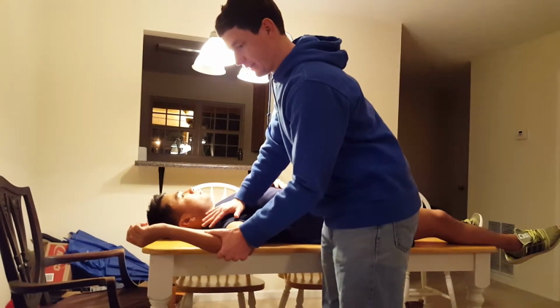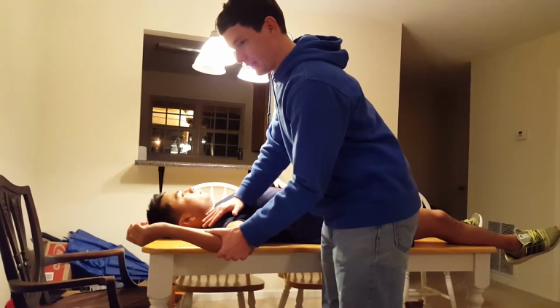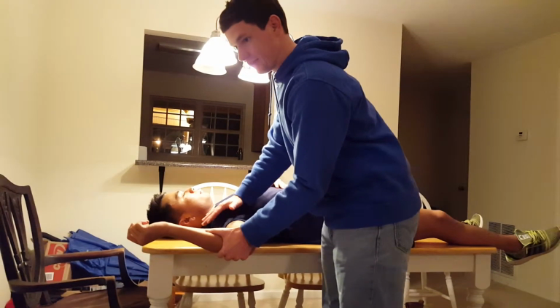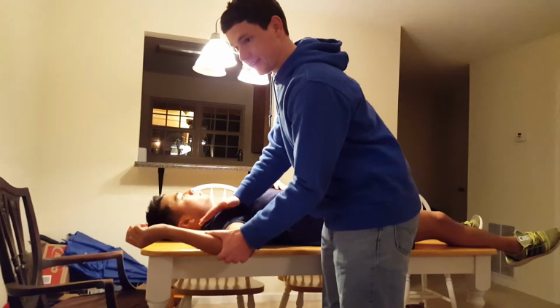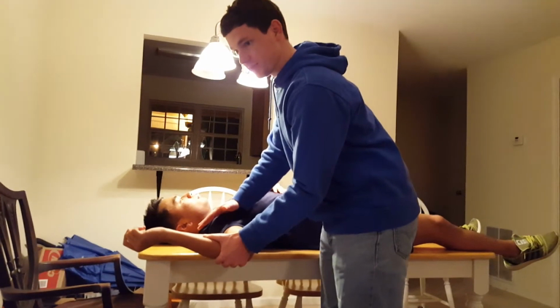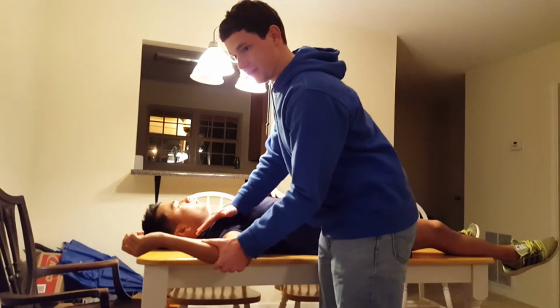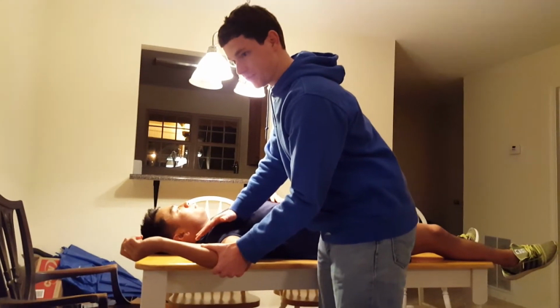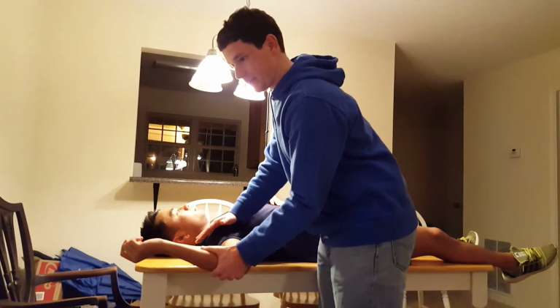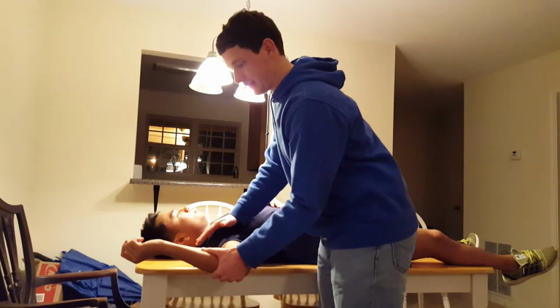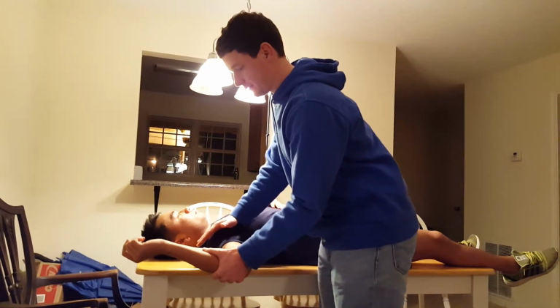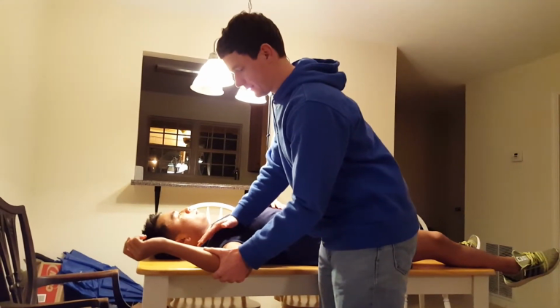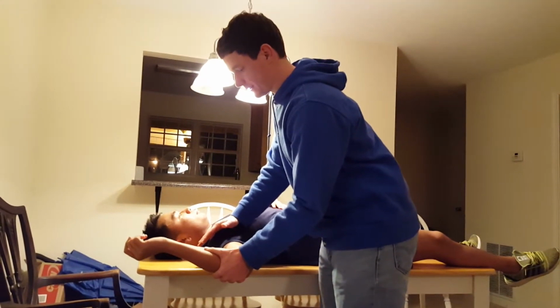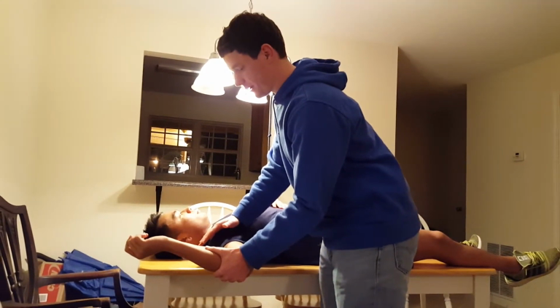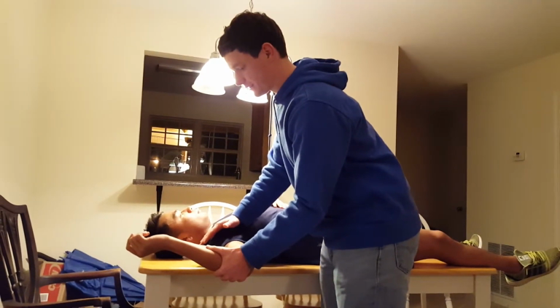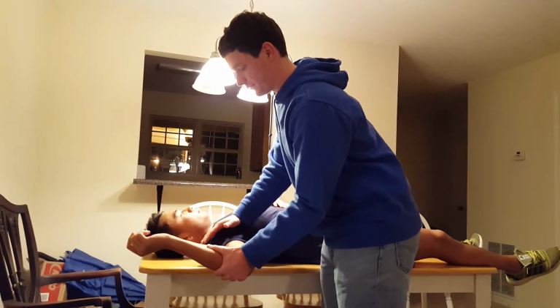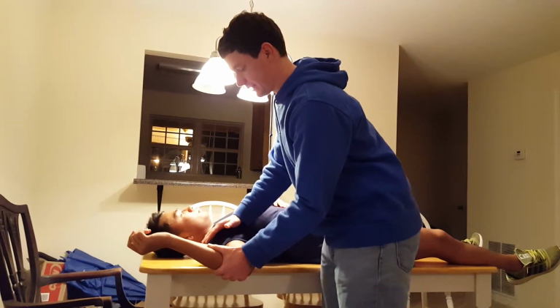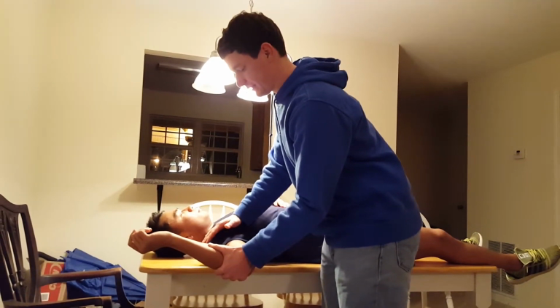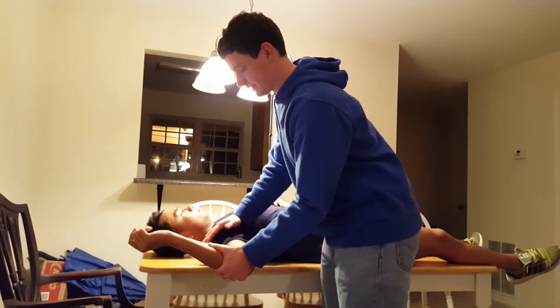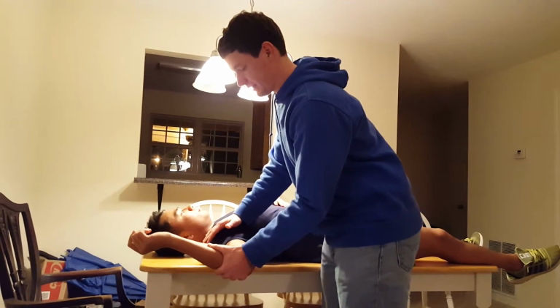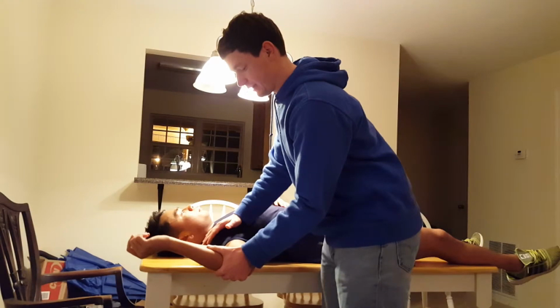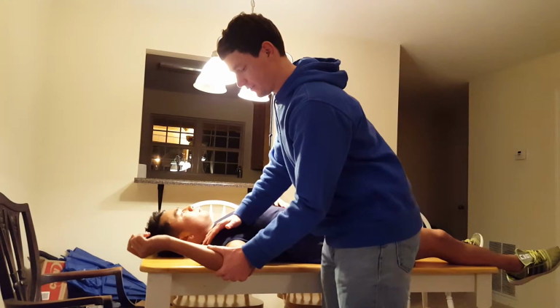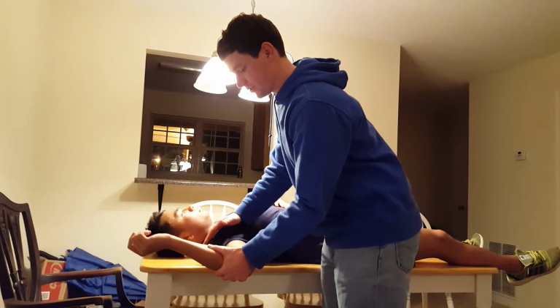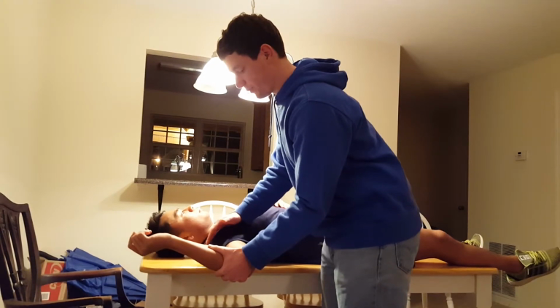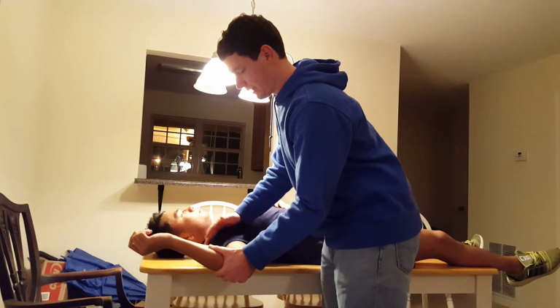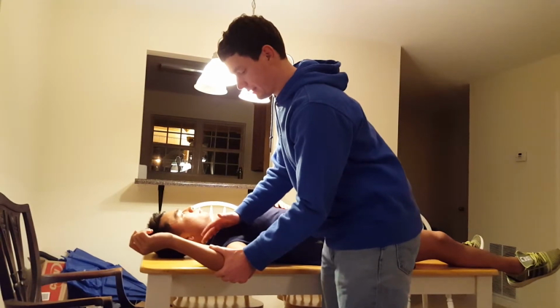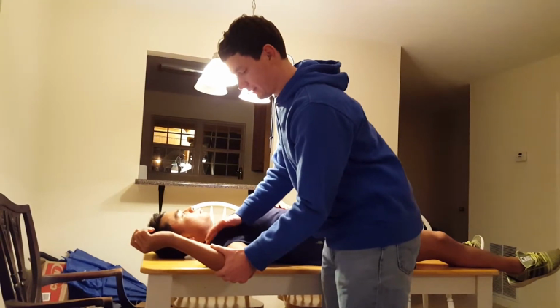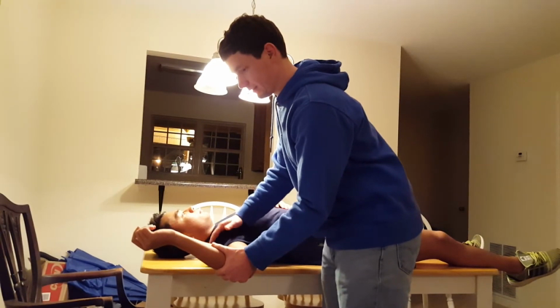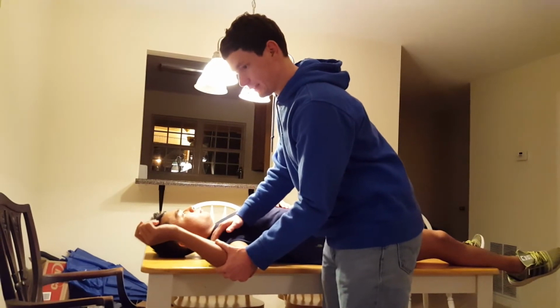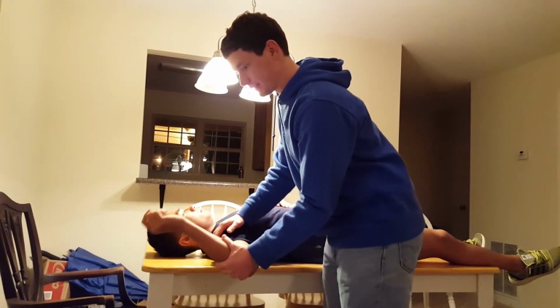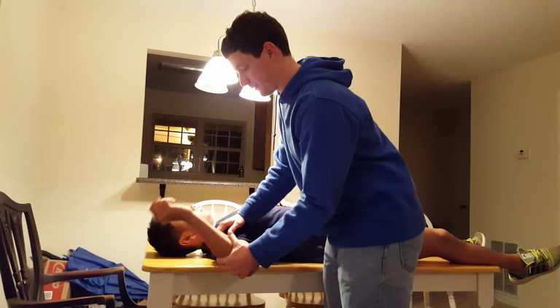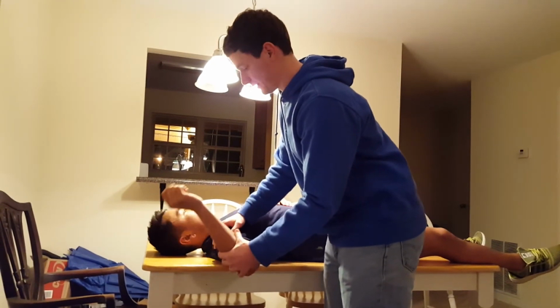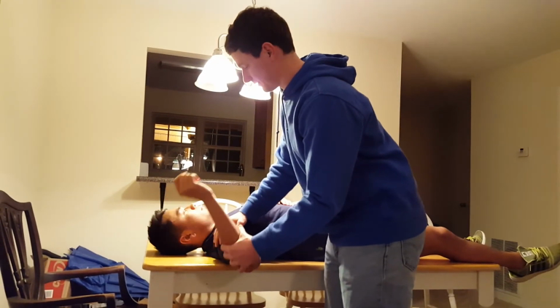If they experience pain, then that's a positive test. If there's no pain, then it's not positive.